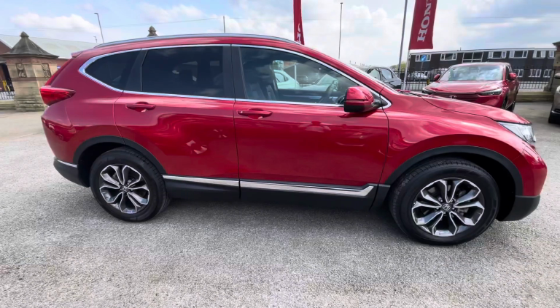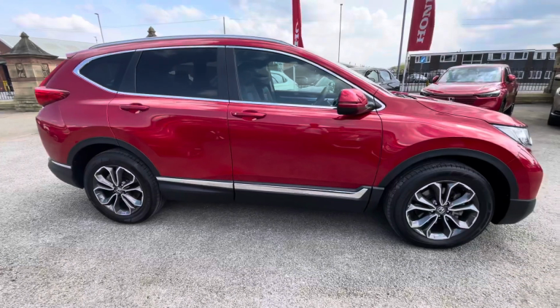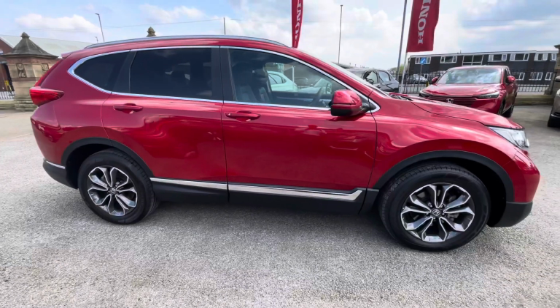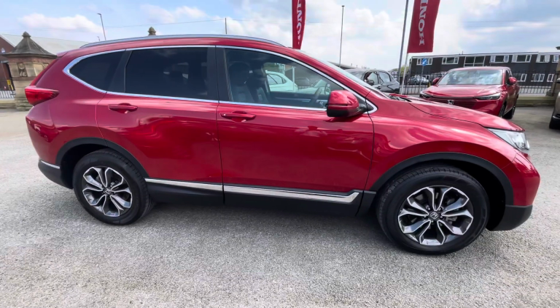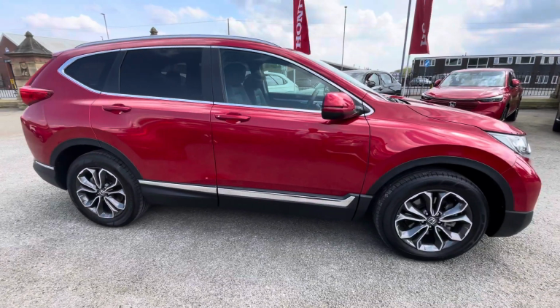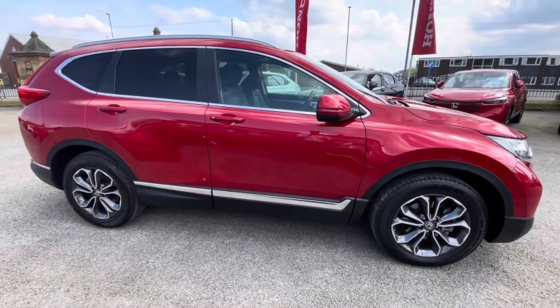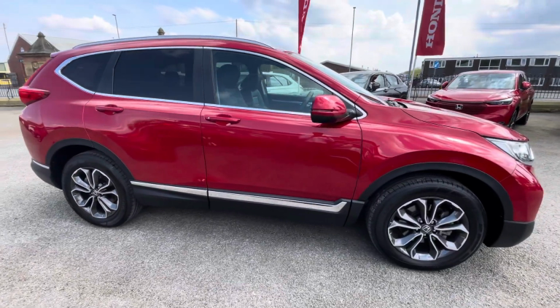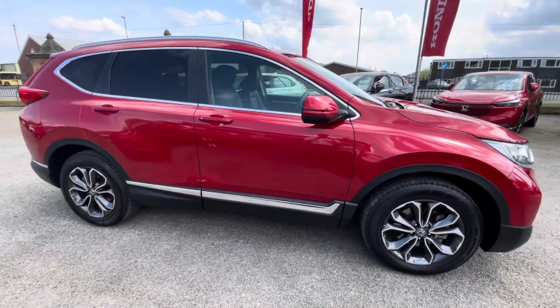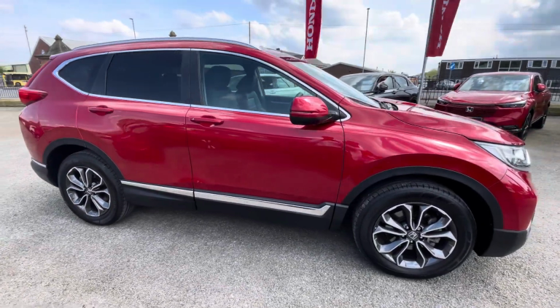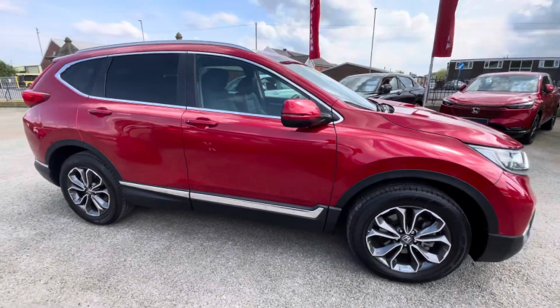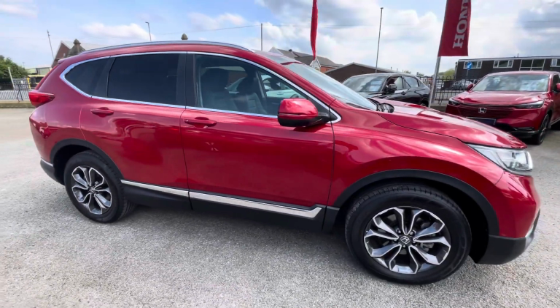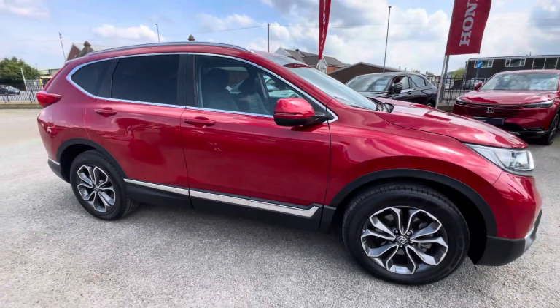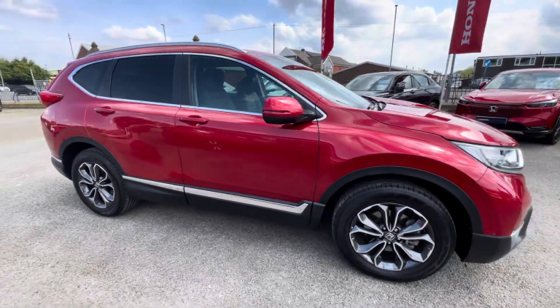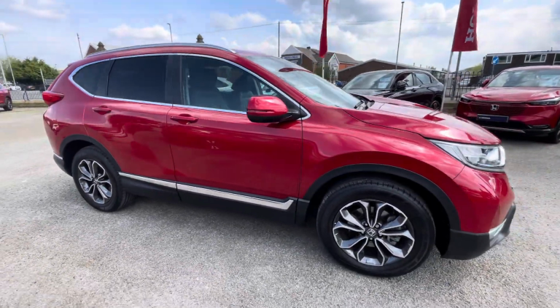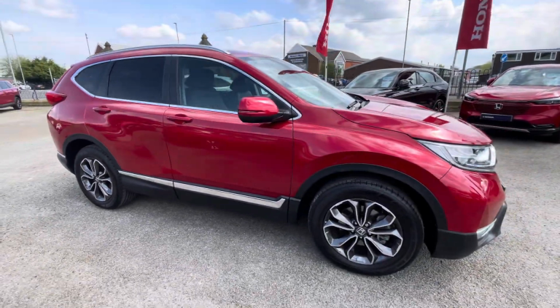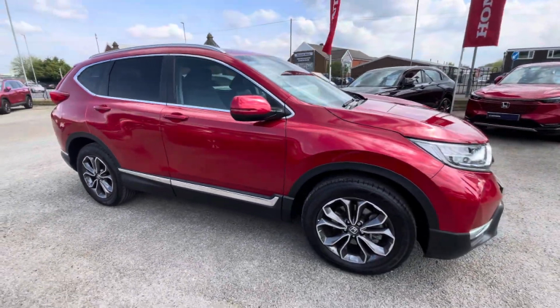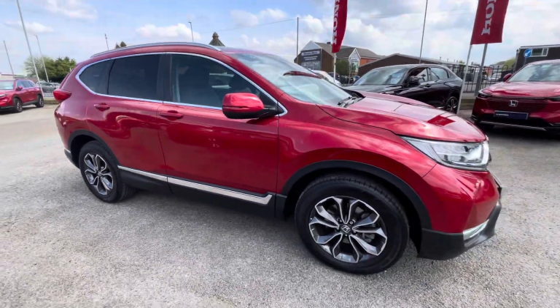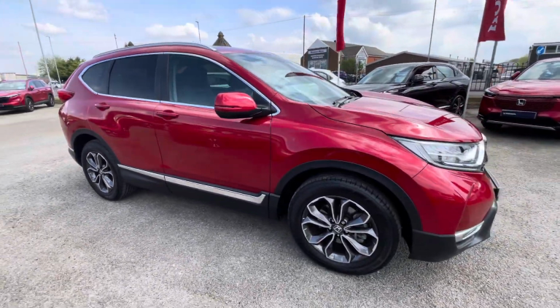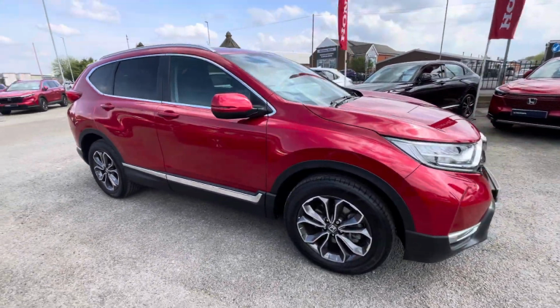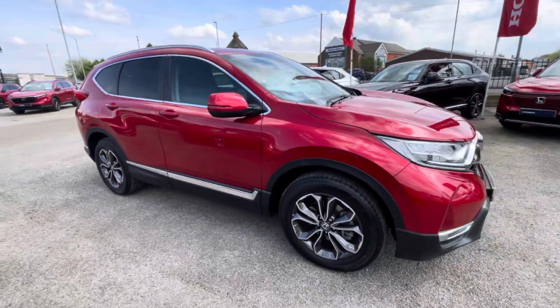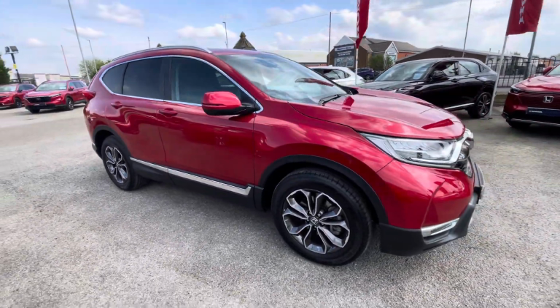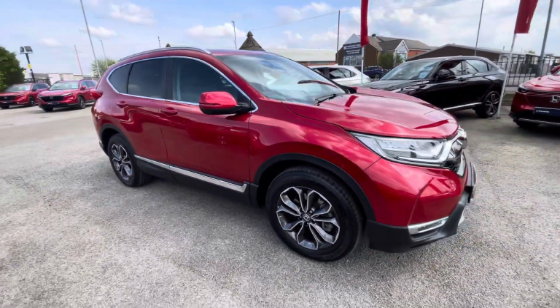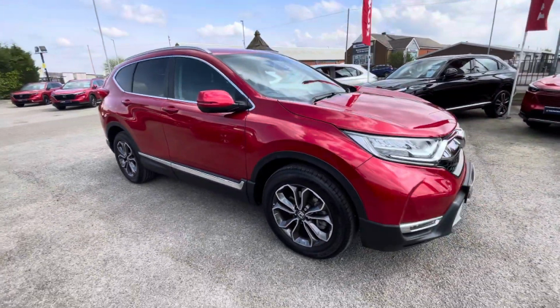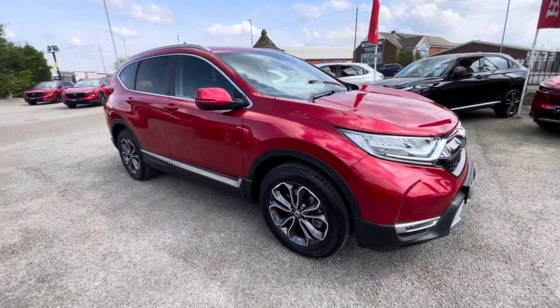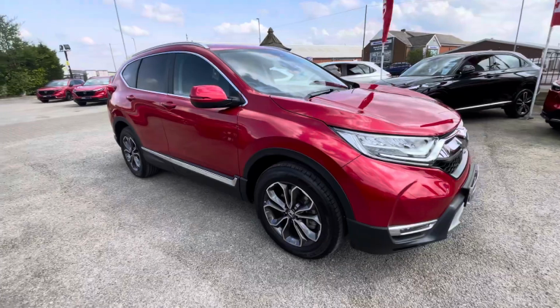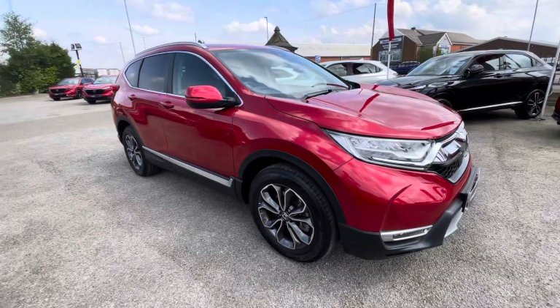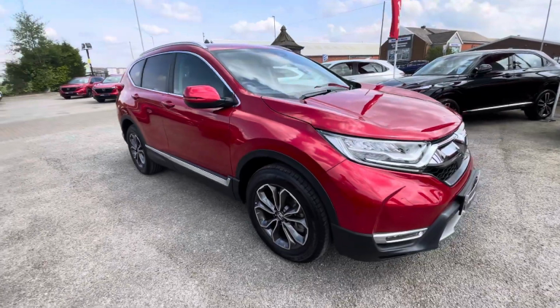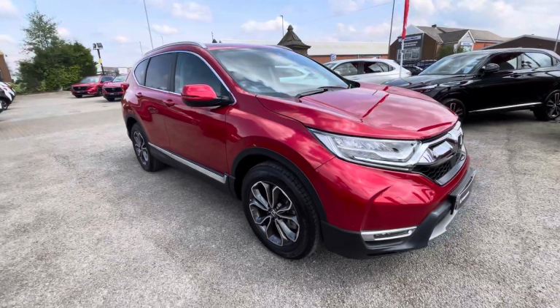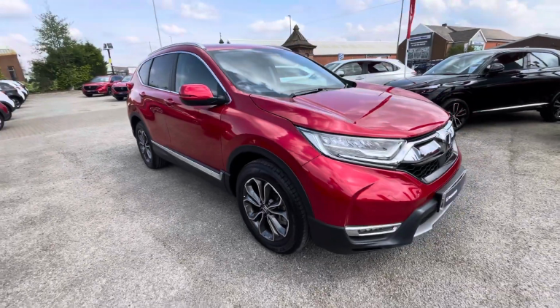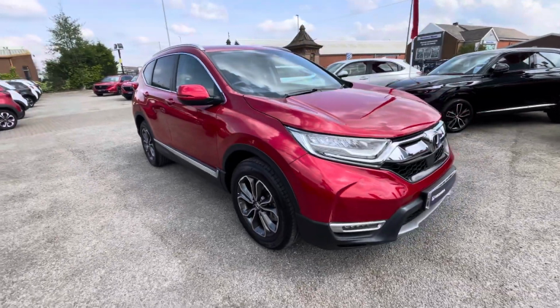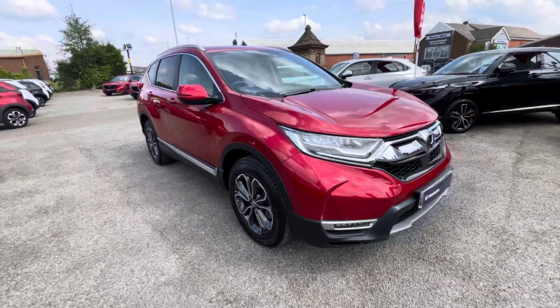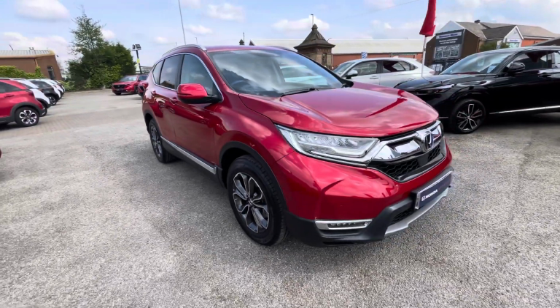For more information on this vehicle or to book a test drive, feel free to call us on 01204 827 906.